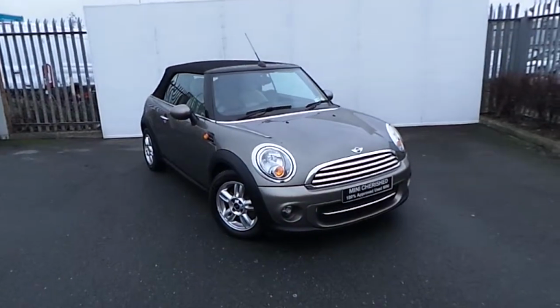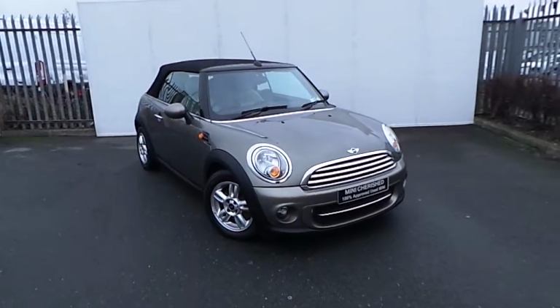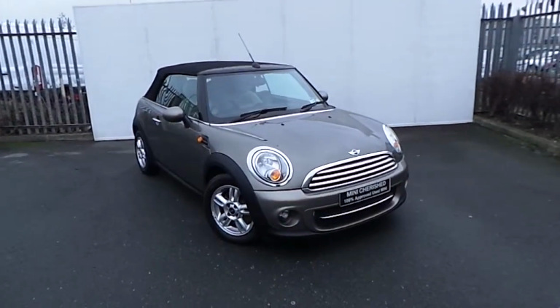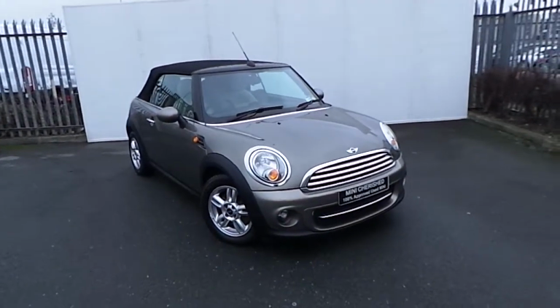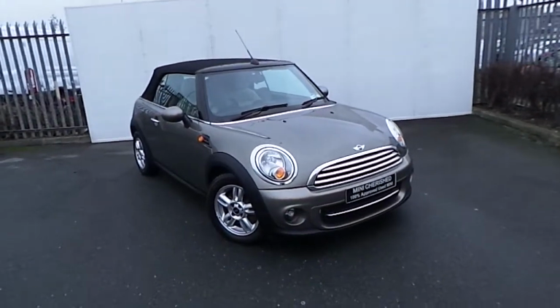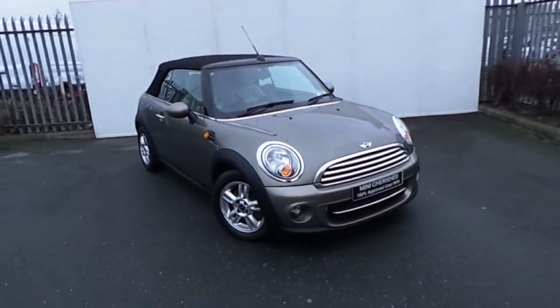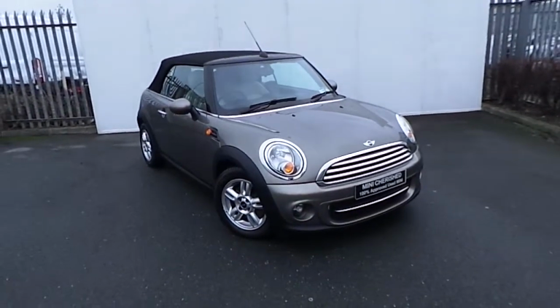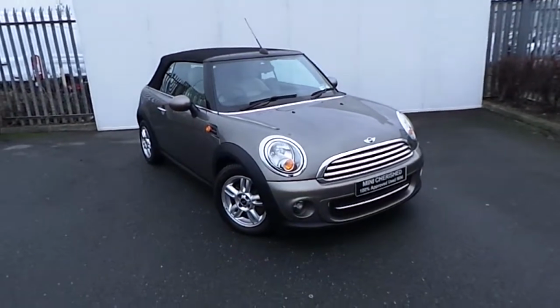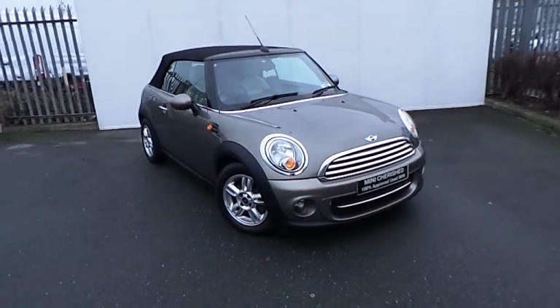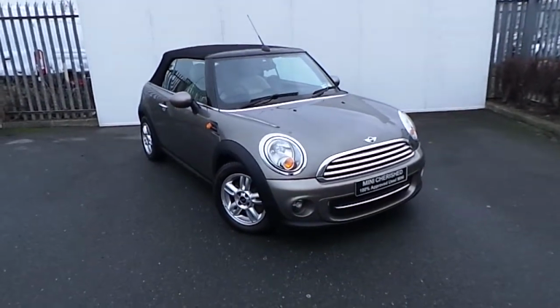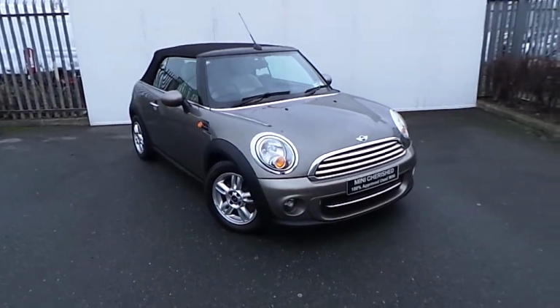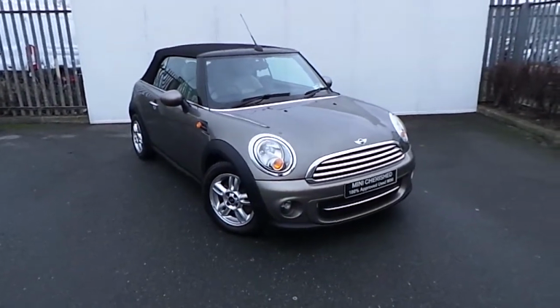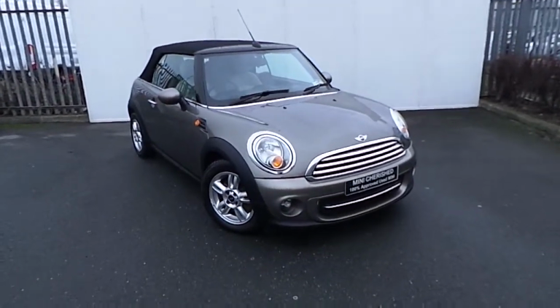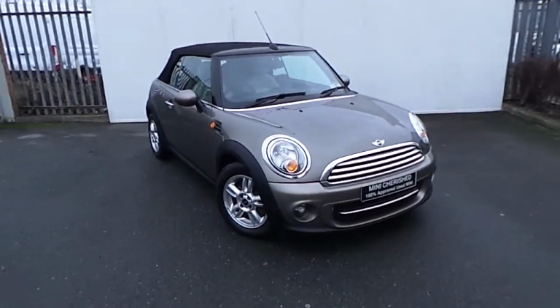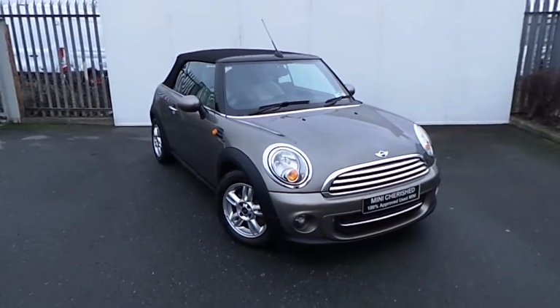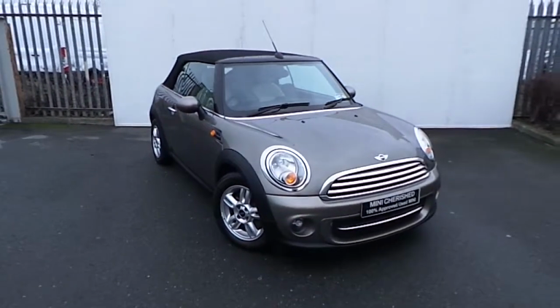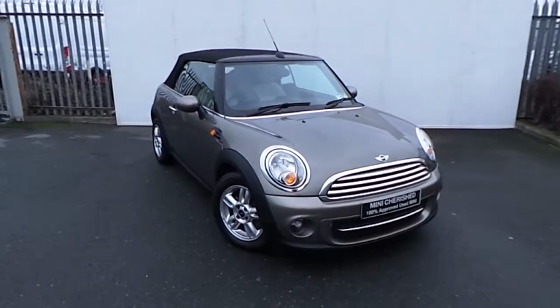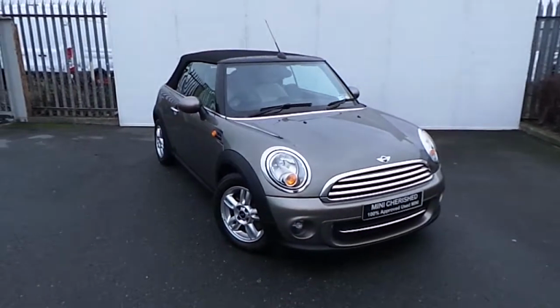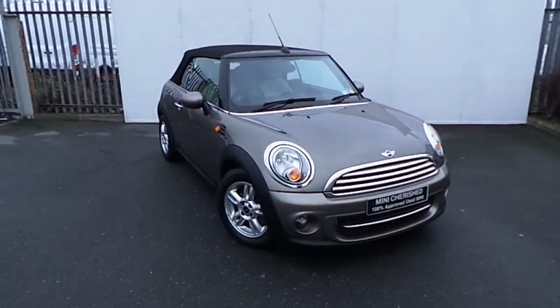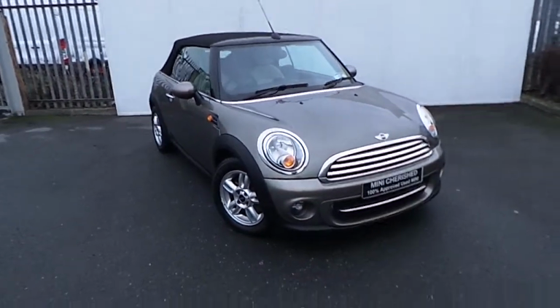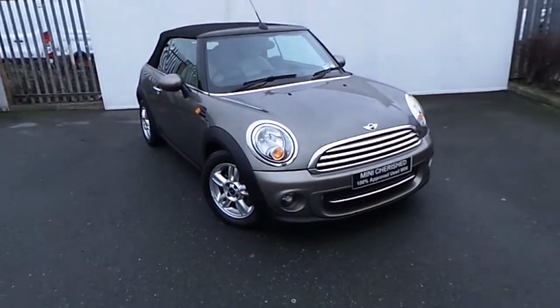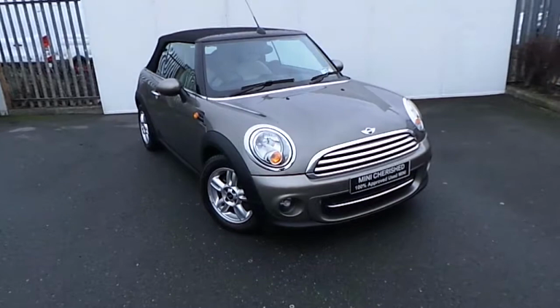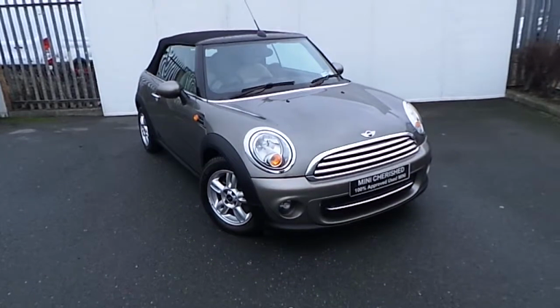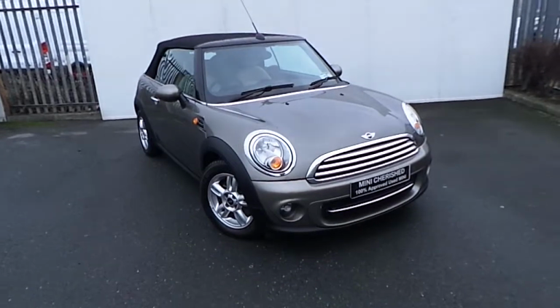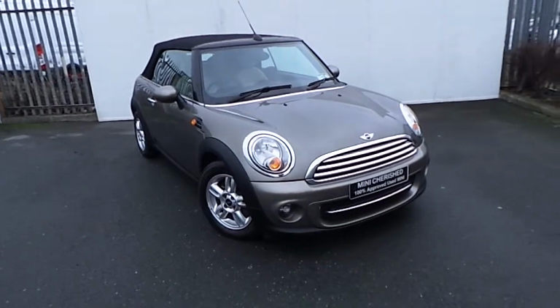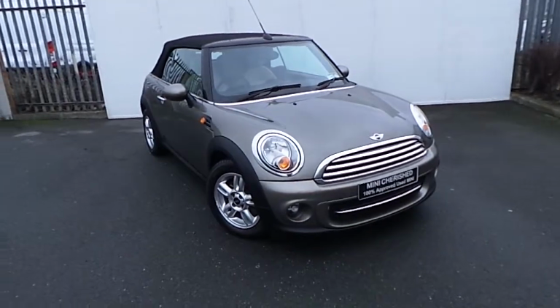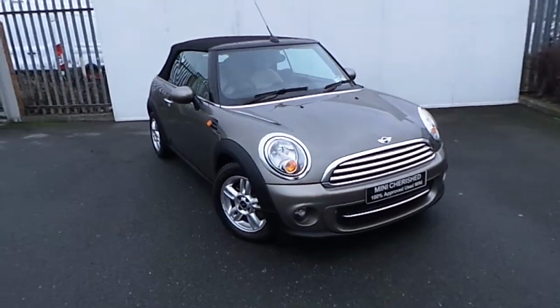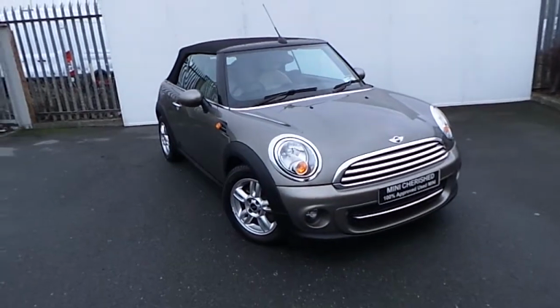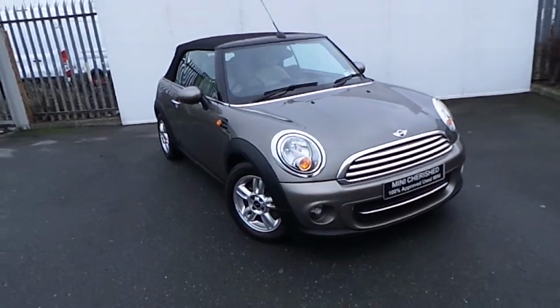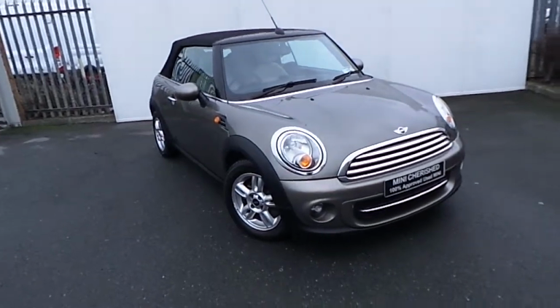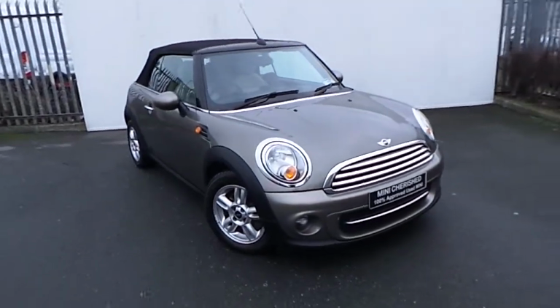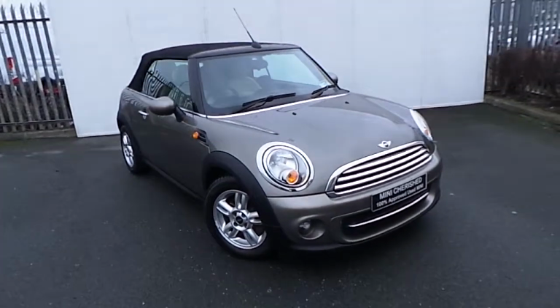Hello and welcome to Joe Duffy Mini Mansion. This is our 2012 Mini Cooper diesel convertible from our chair selection.